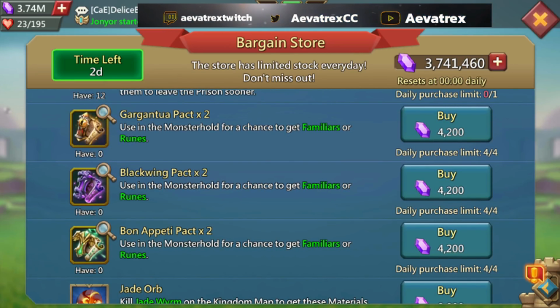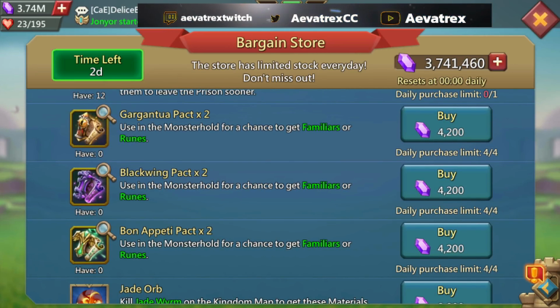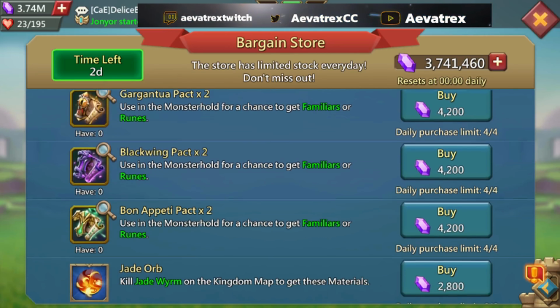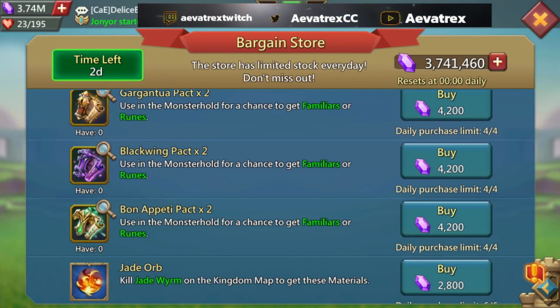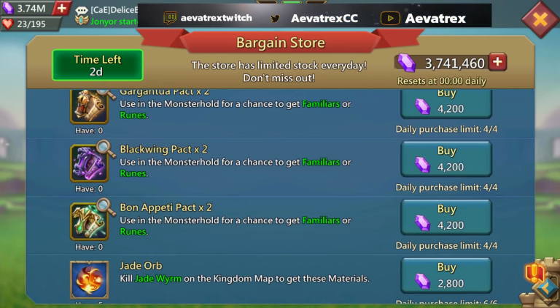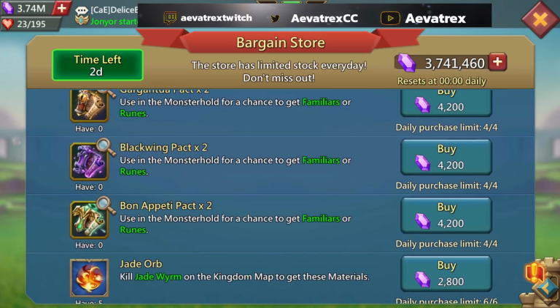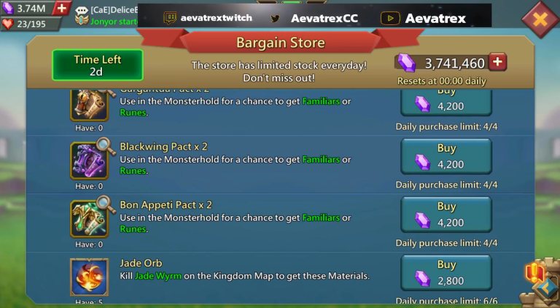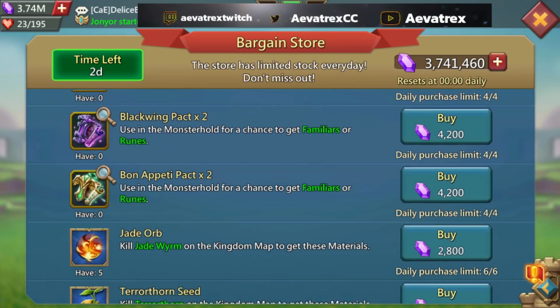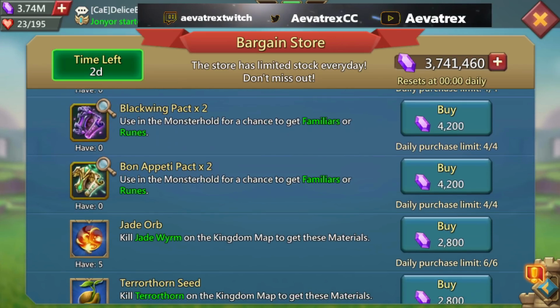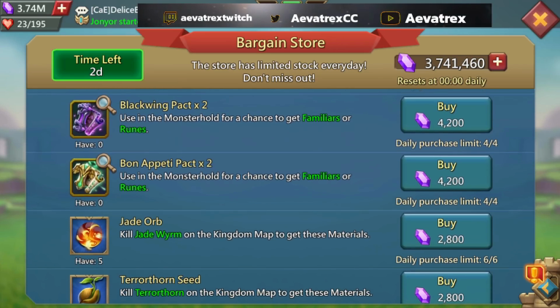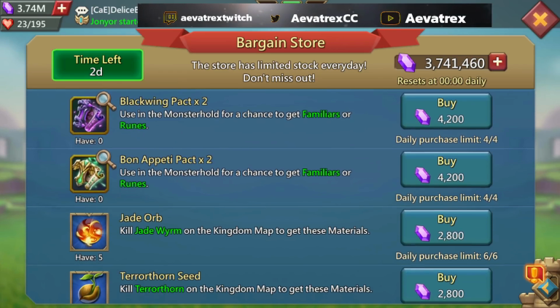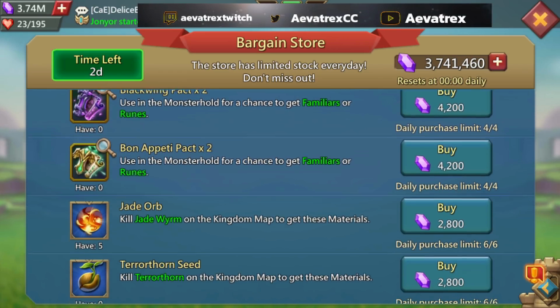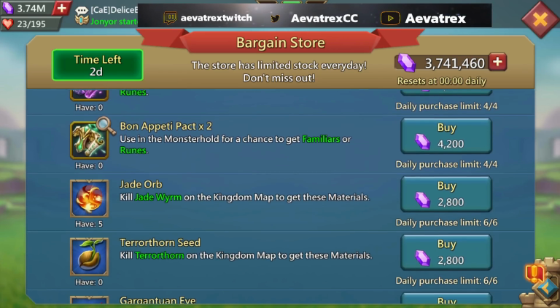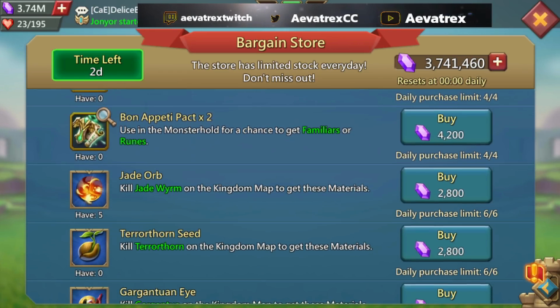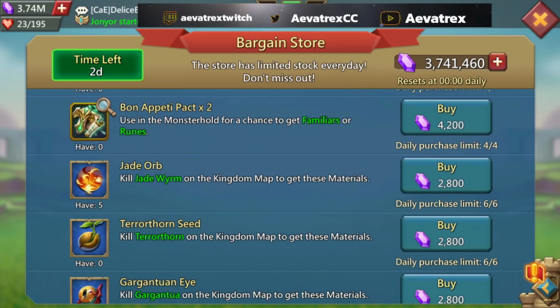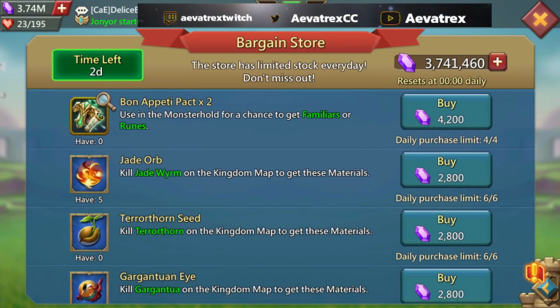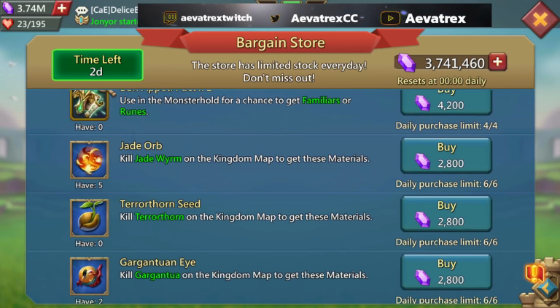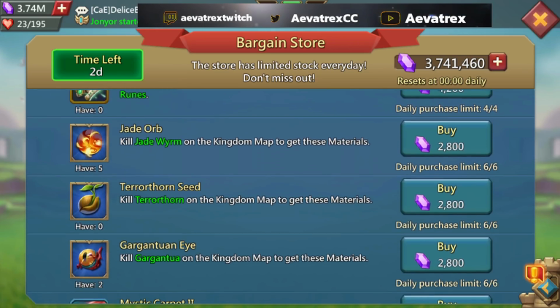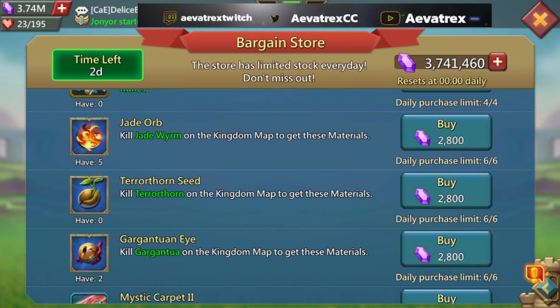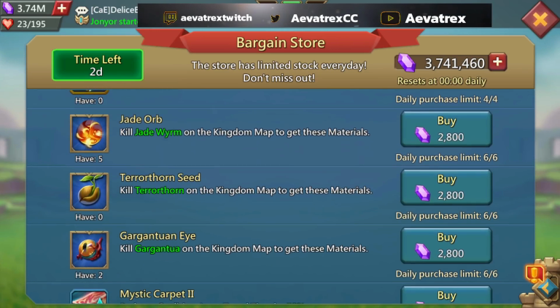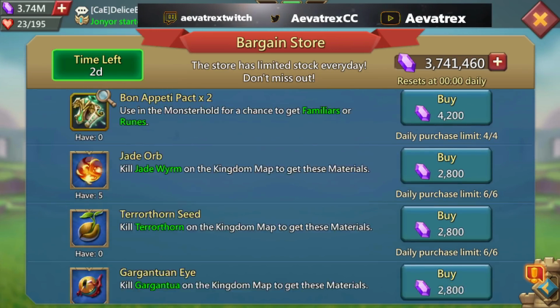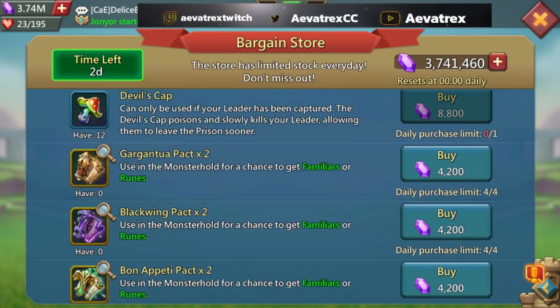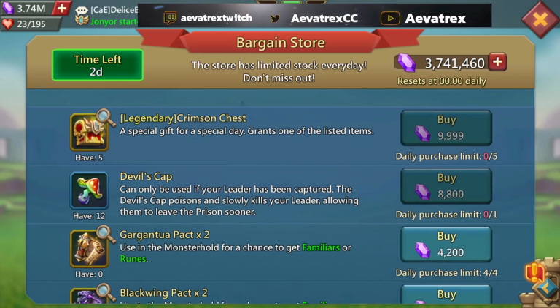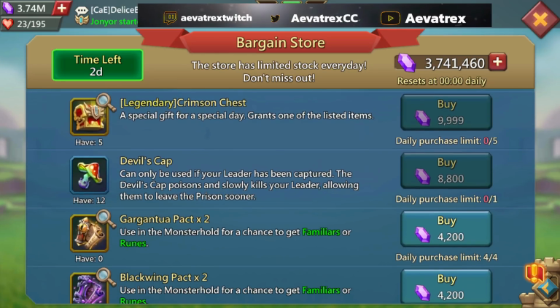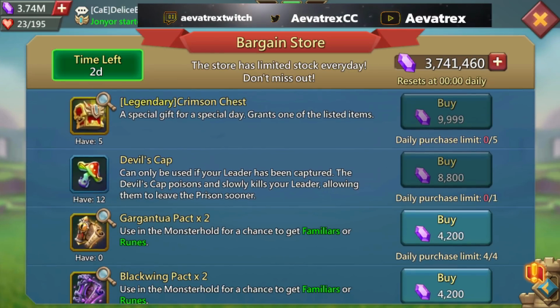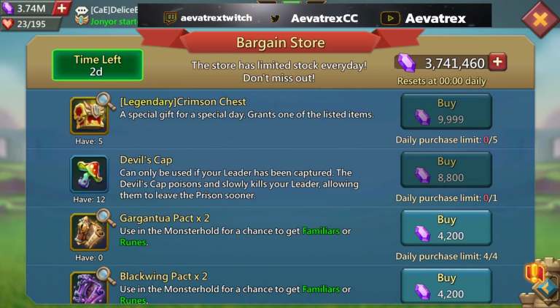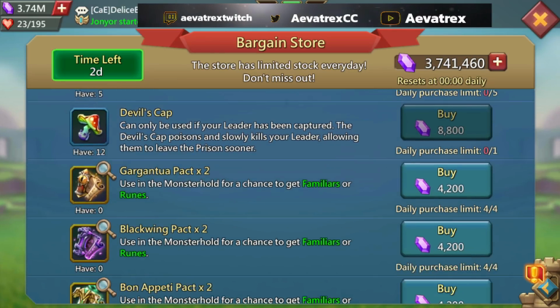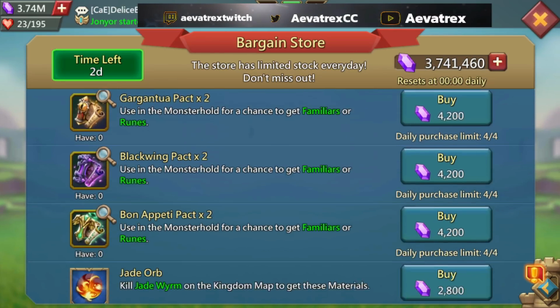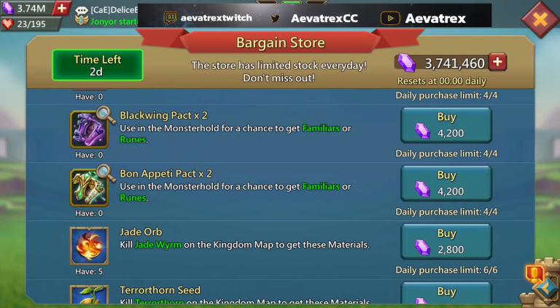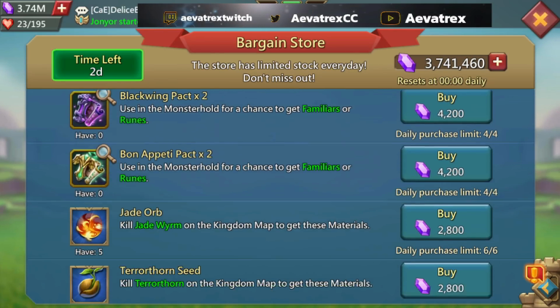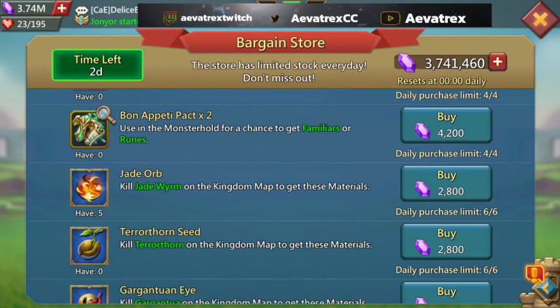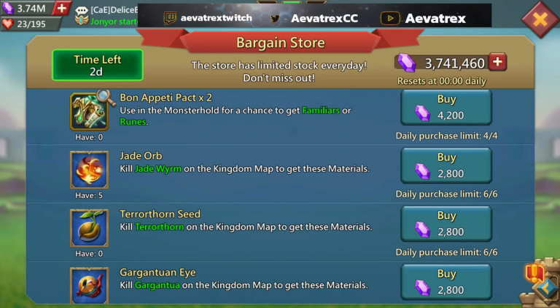For me, since I've already finished all my tier five familiars, I'm going to go ahead and pass on this to save some gems — because I'm going to need them for all the other items.